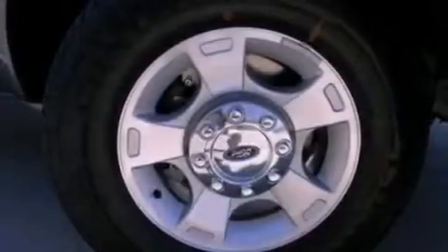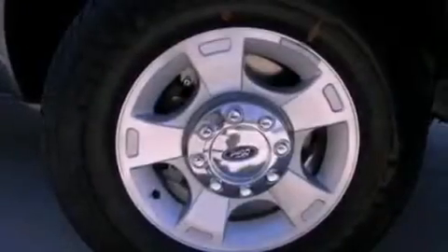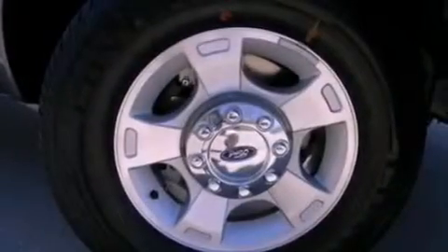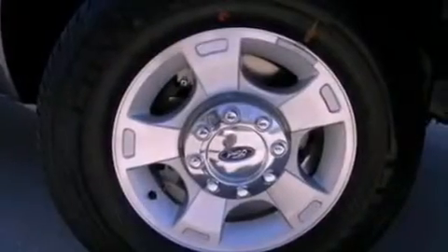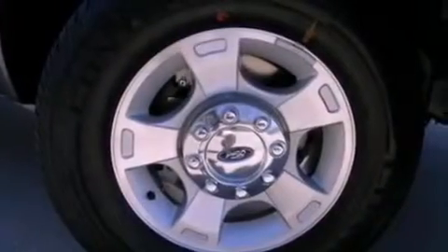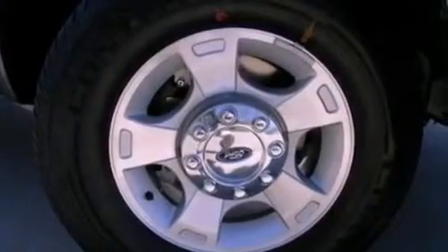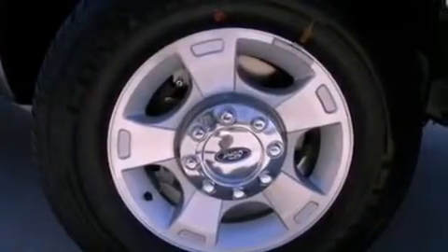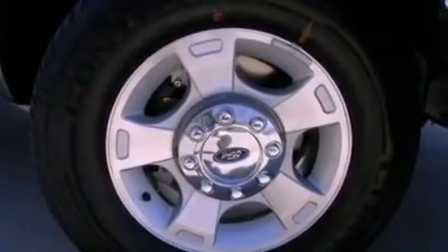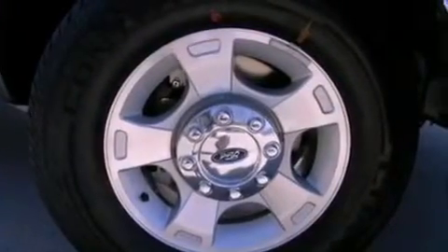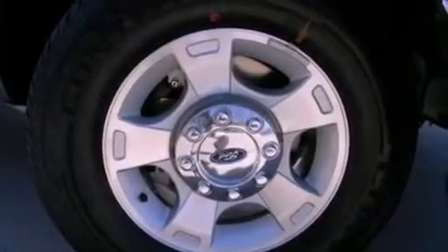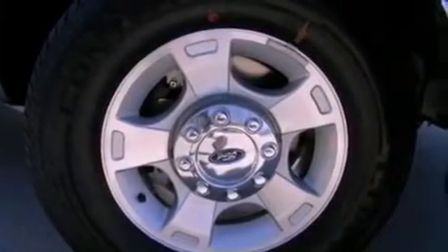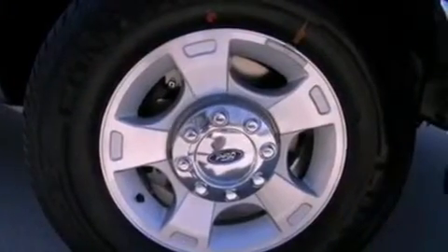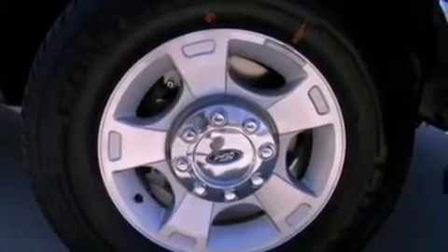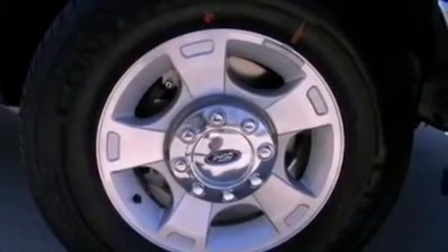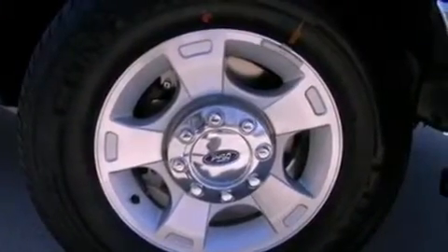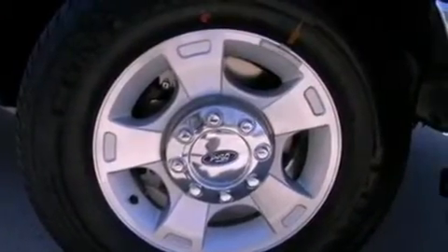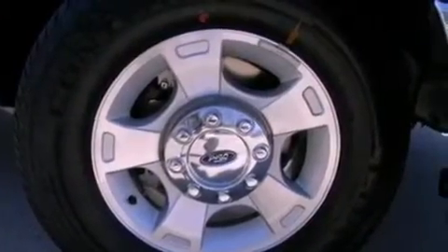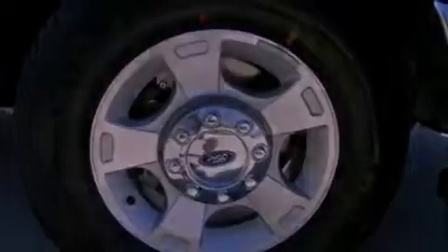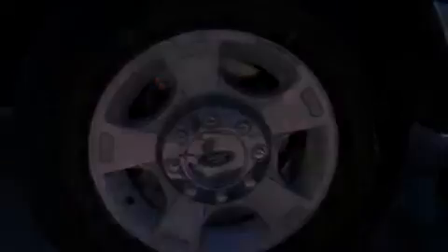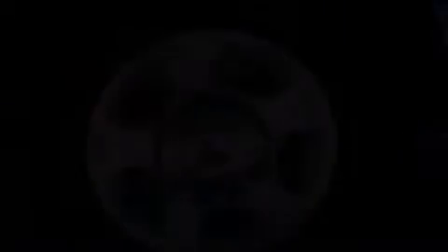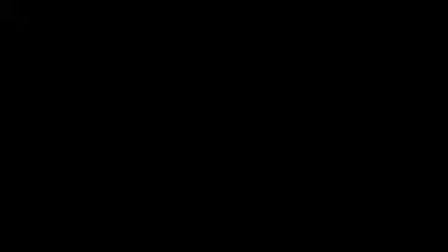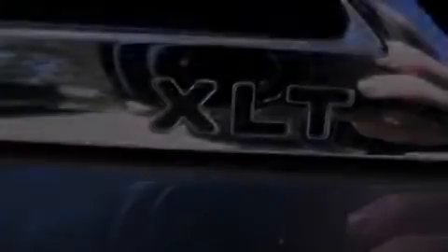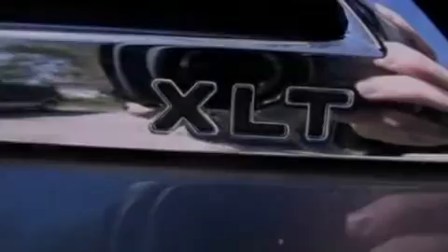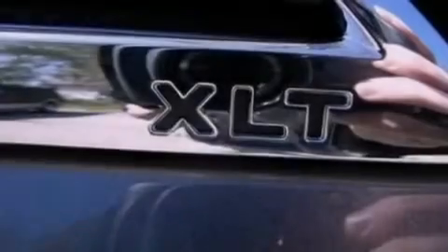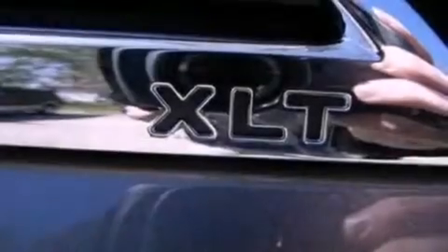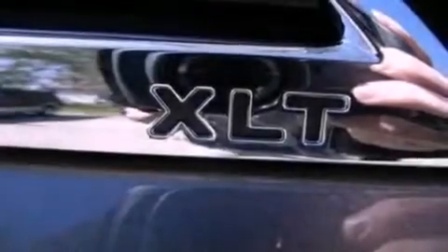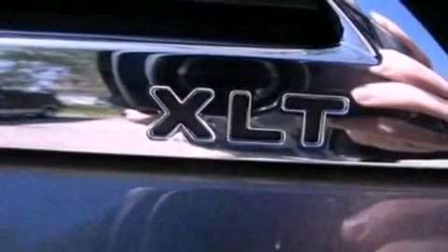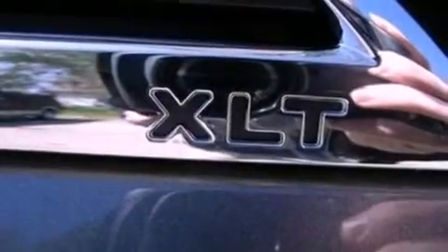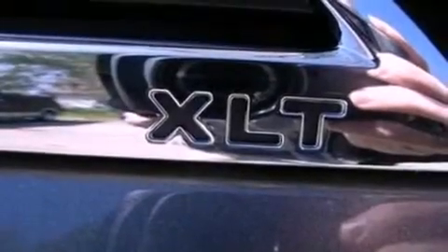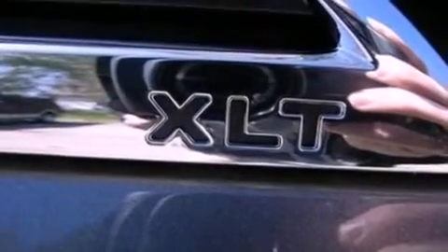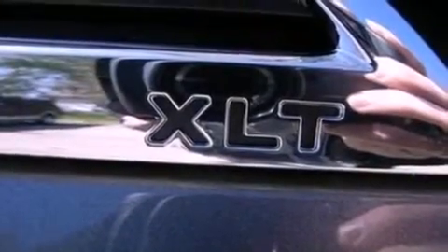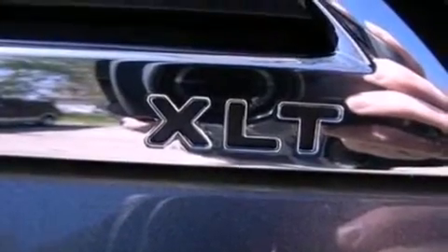Additional features include a full-size spare tire, side curtain airbags, door reinforcement beams, and aluminum wheels.